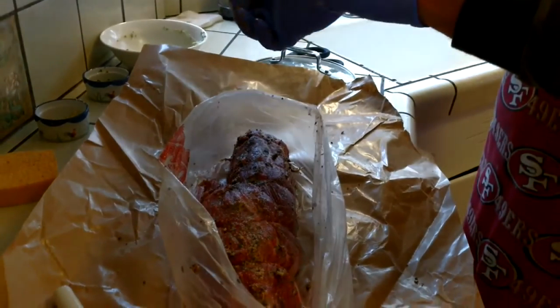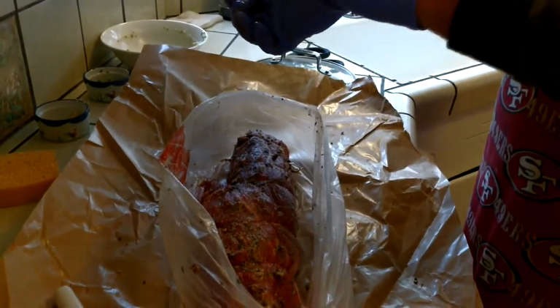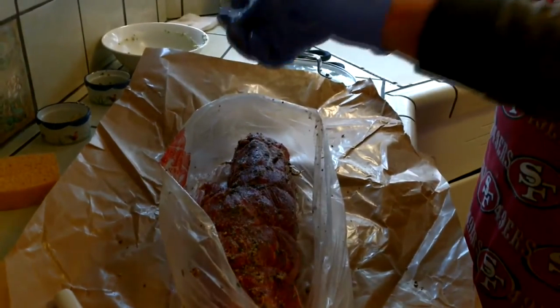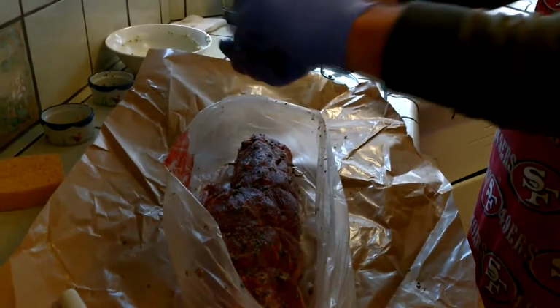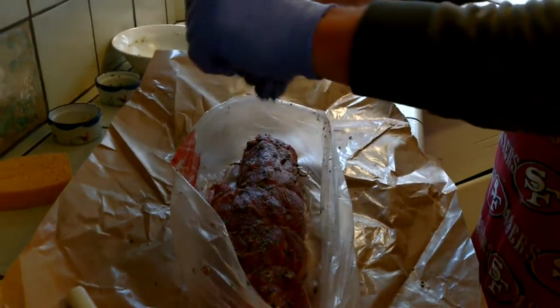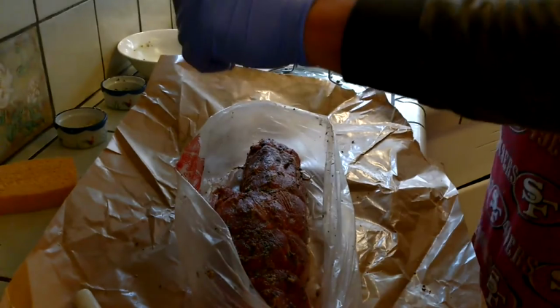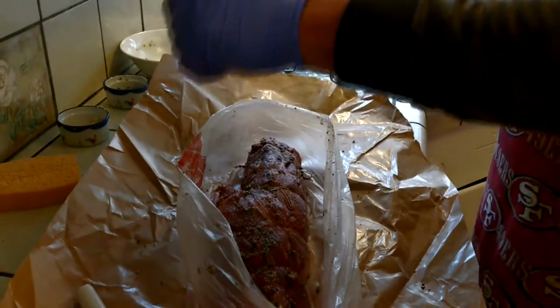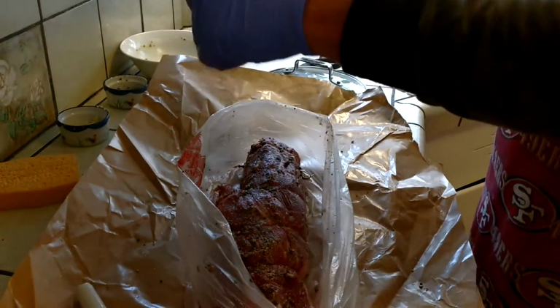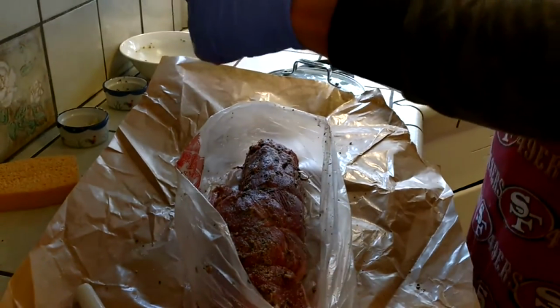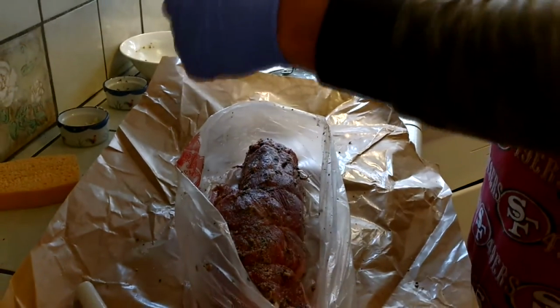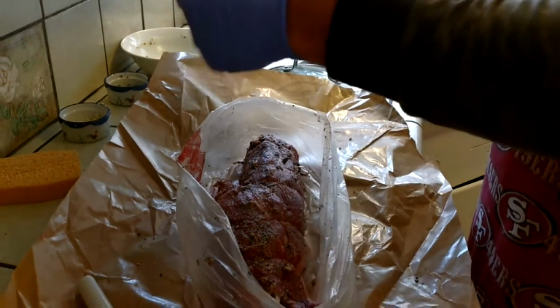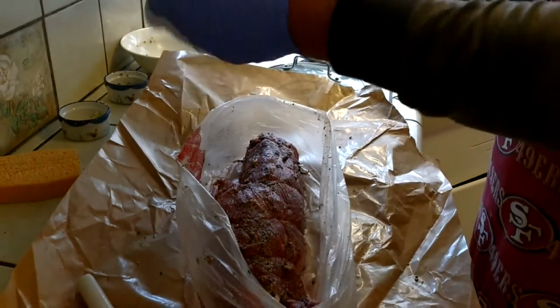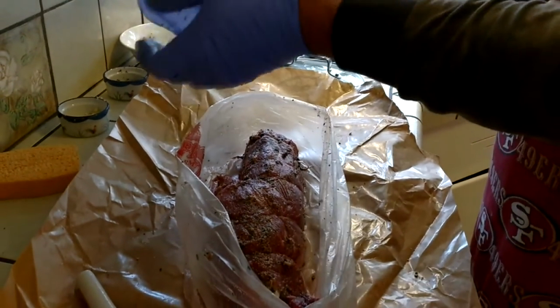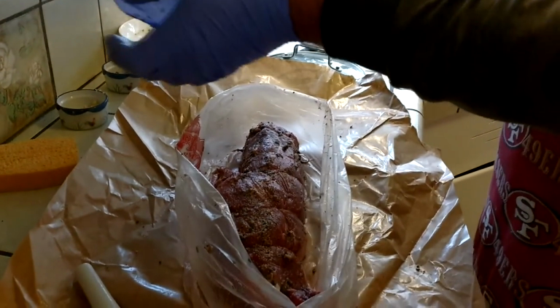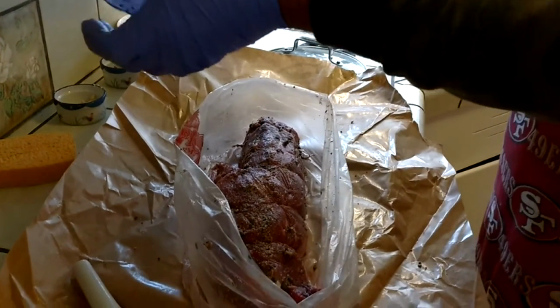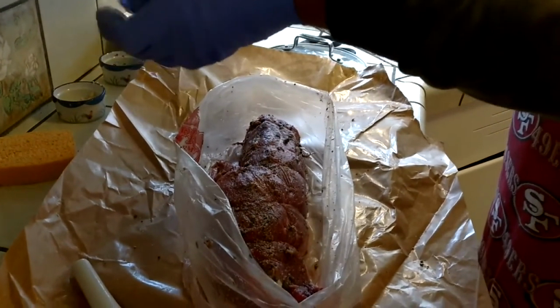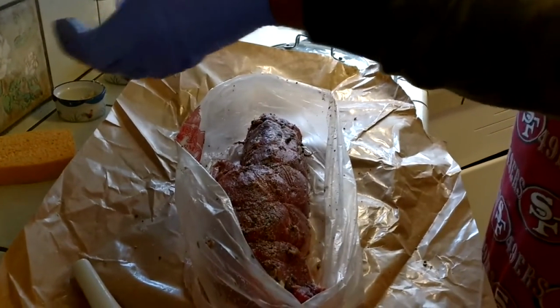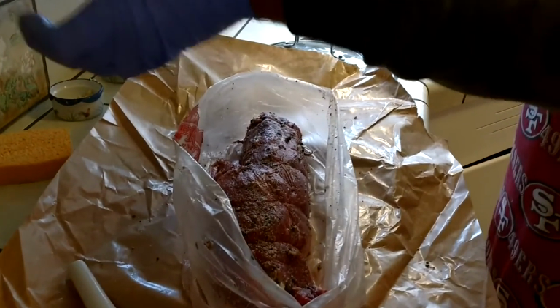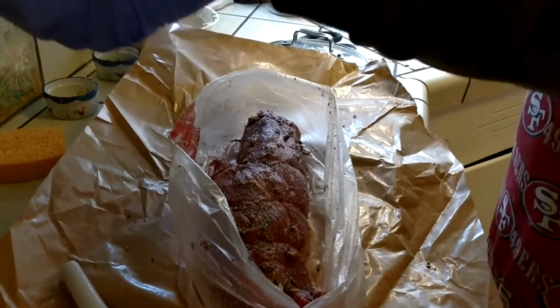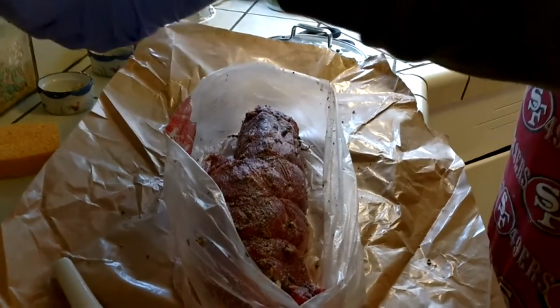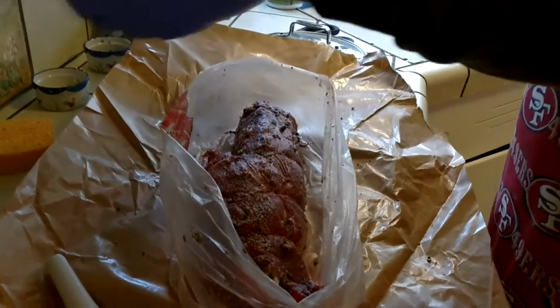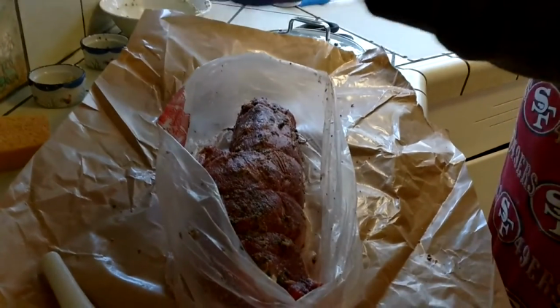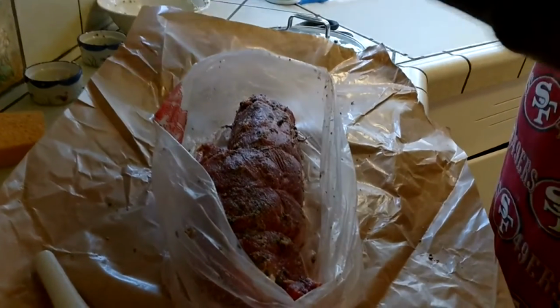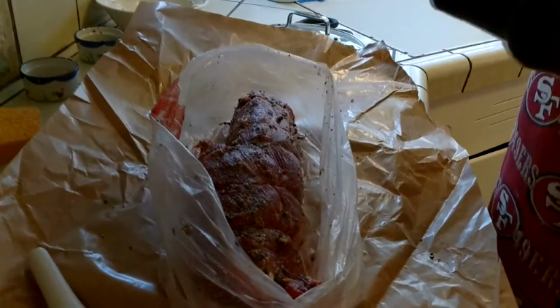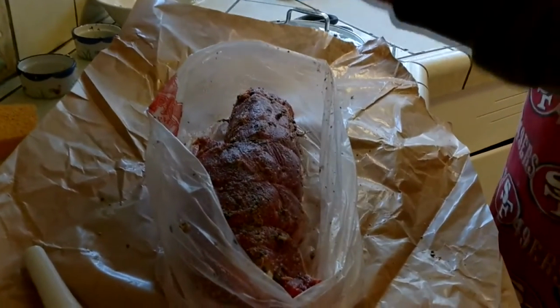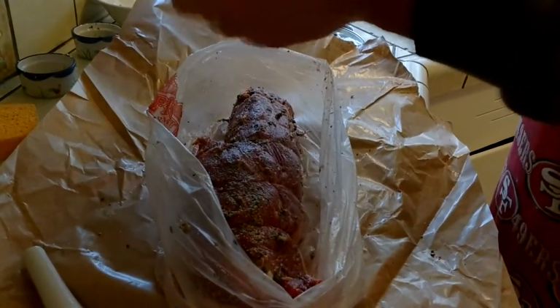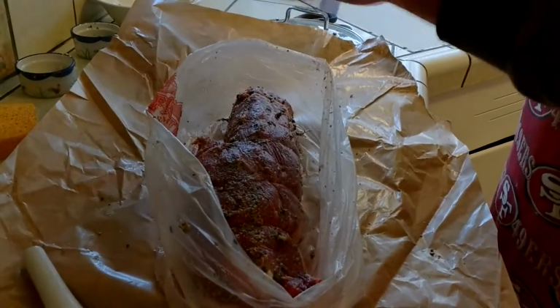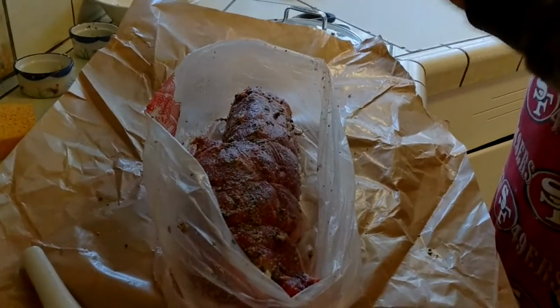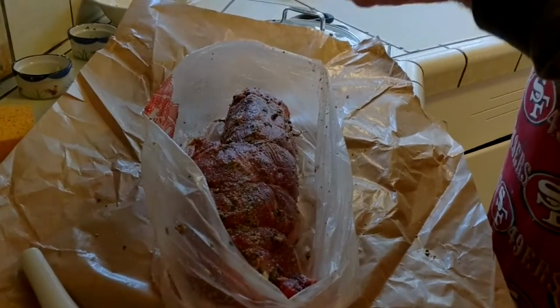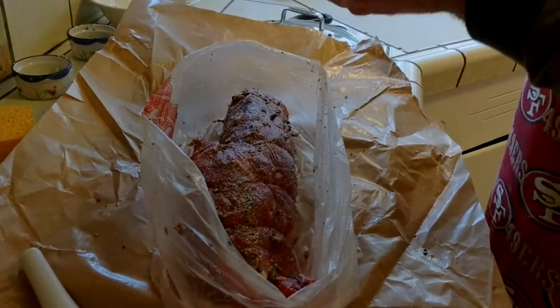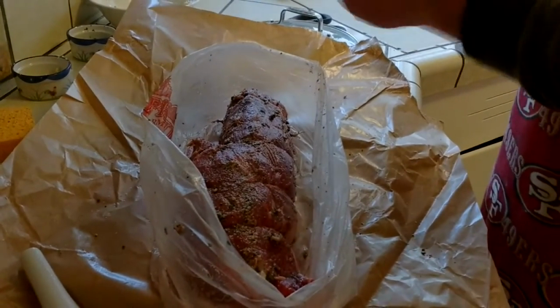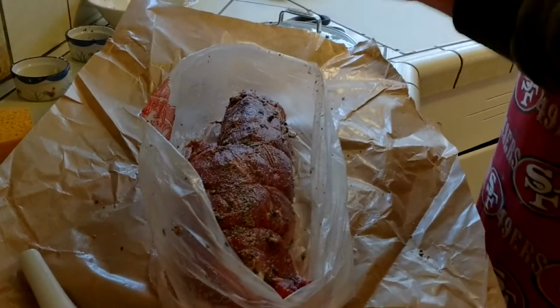Is that all marinated now? That is rubbed and ready to go on the grill.